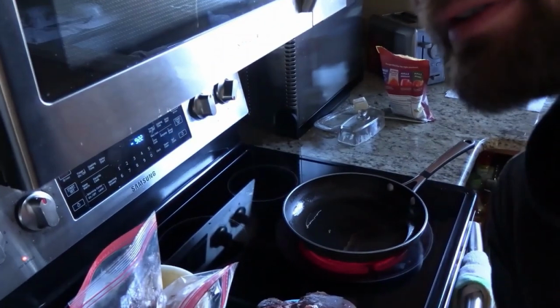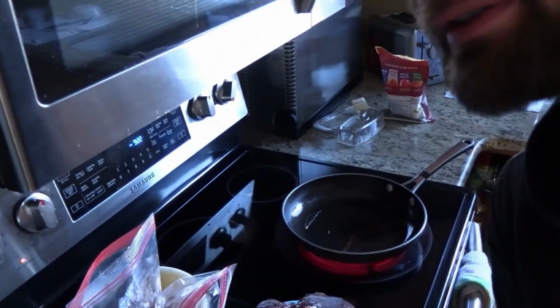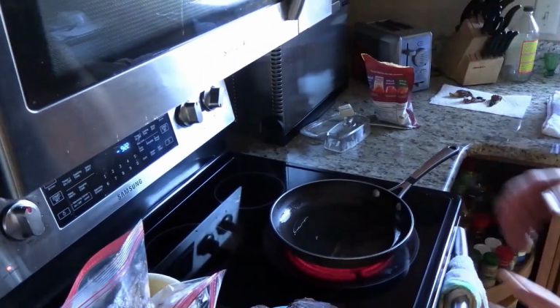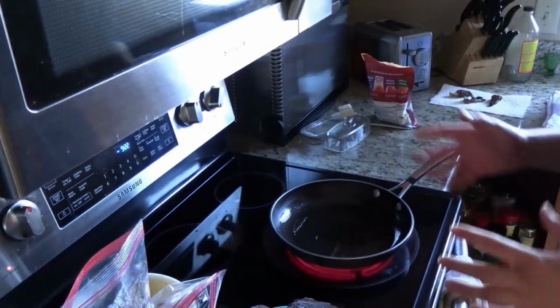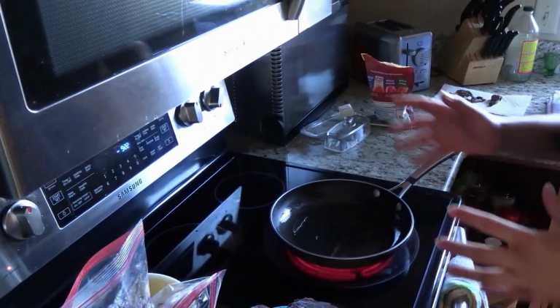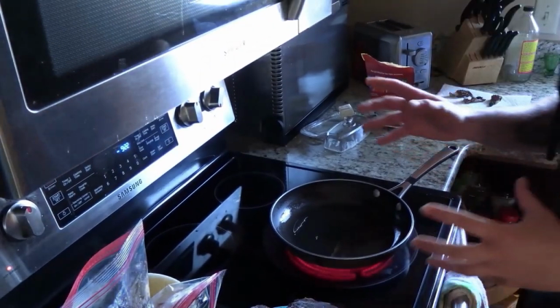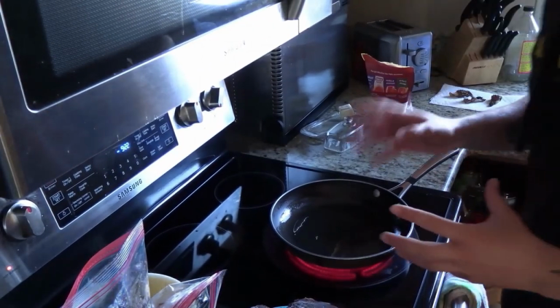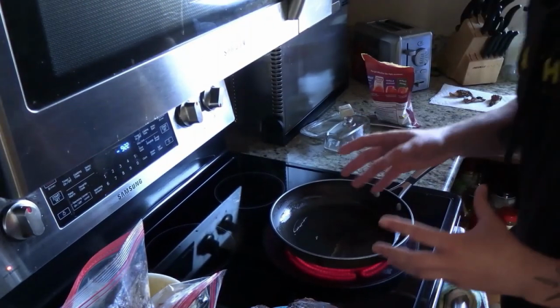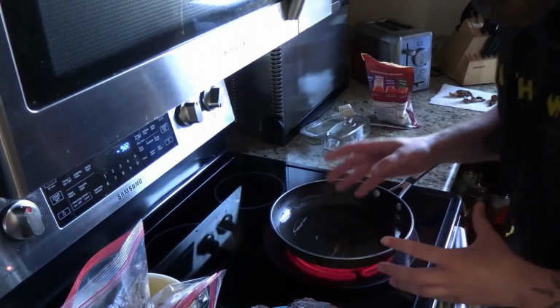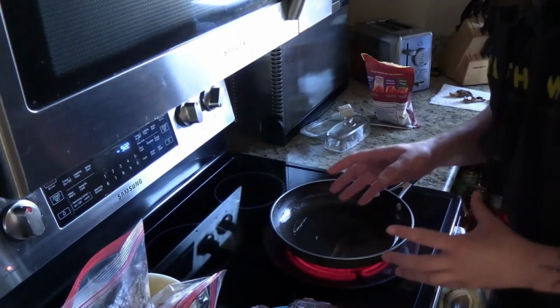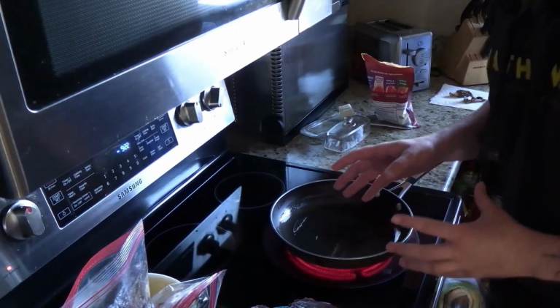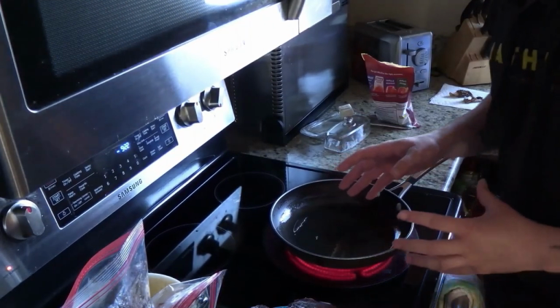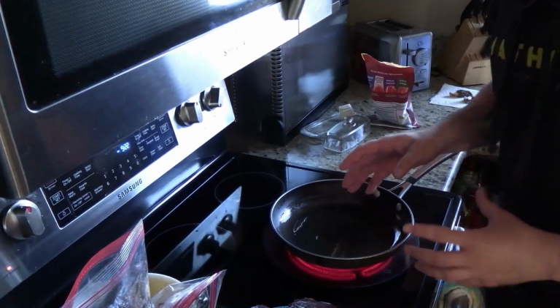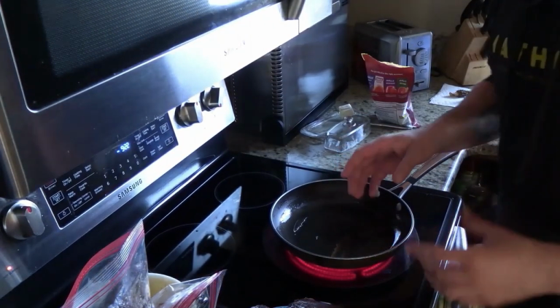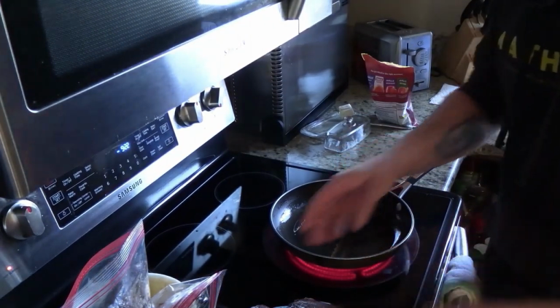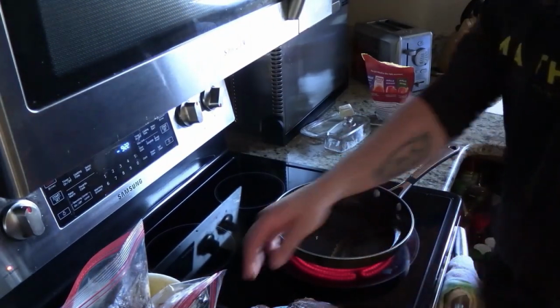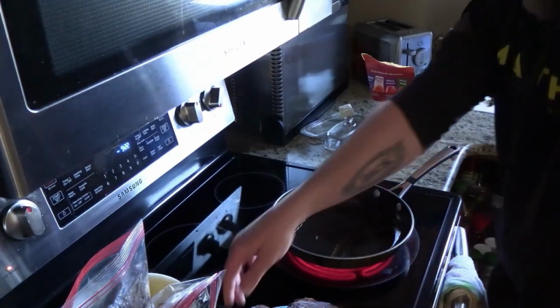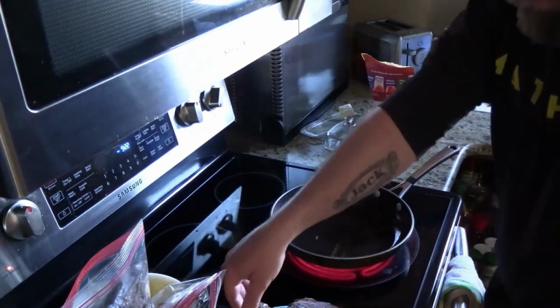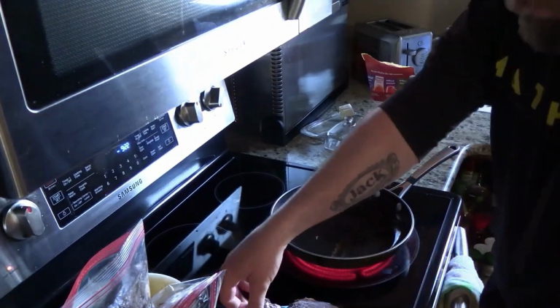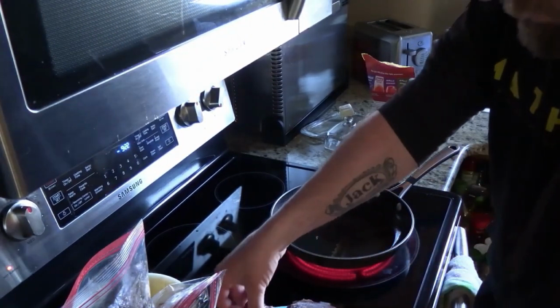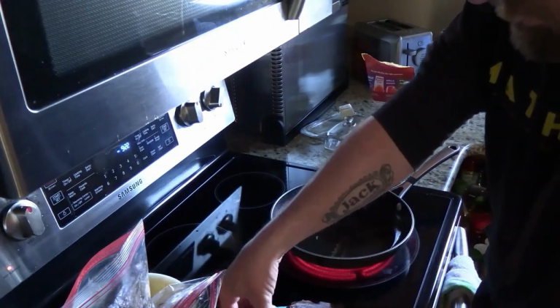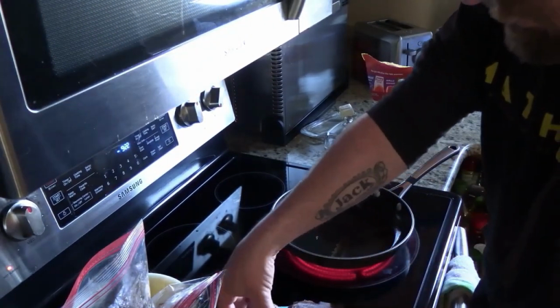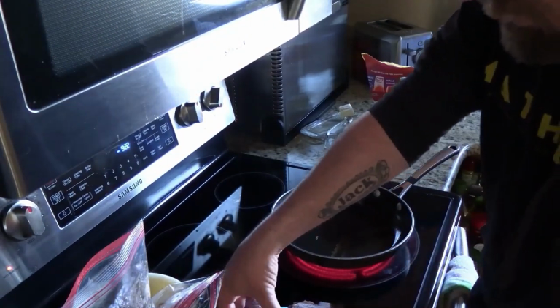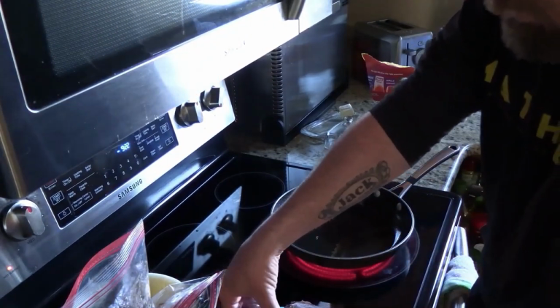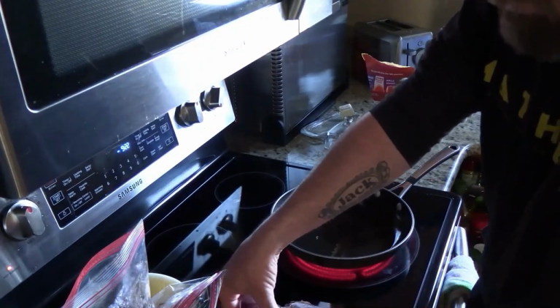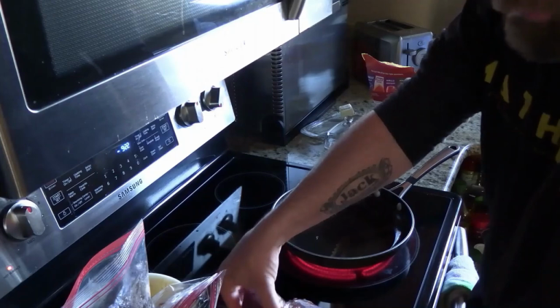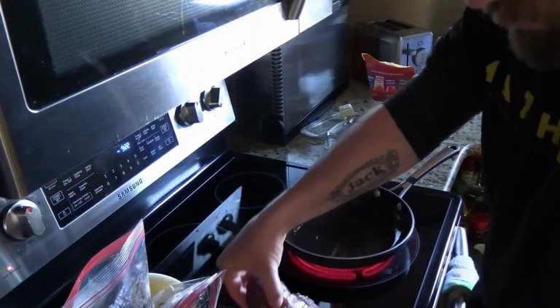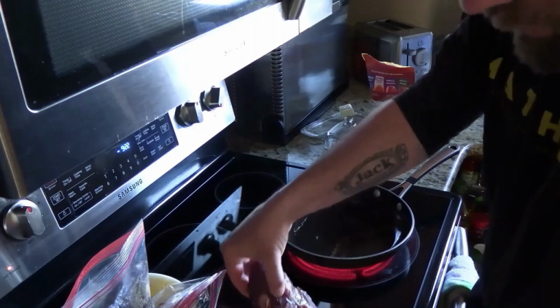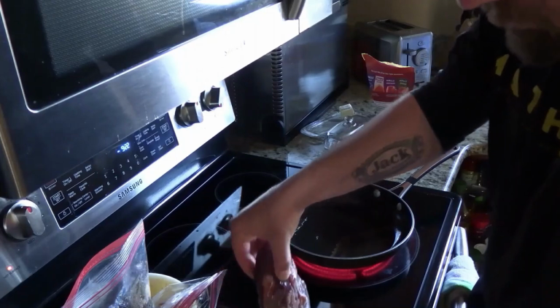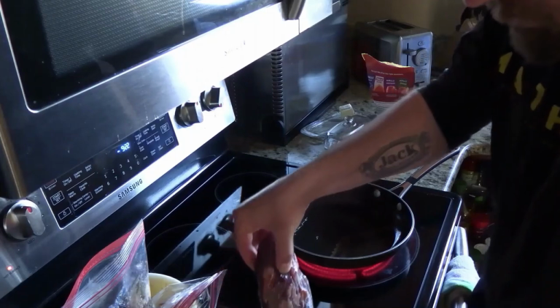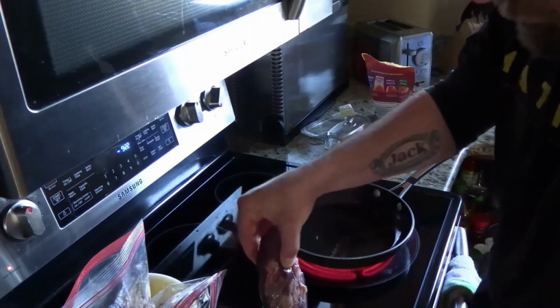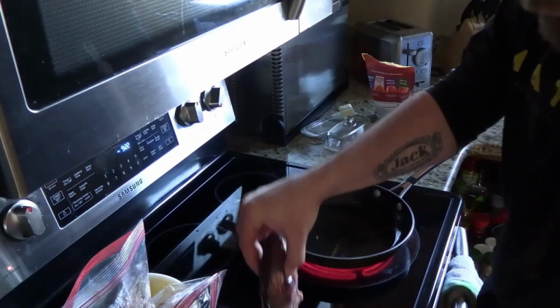Next step is we're gonna braise them right here. Get the pan real hot with some oil.